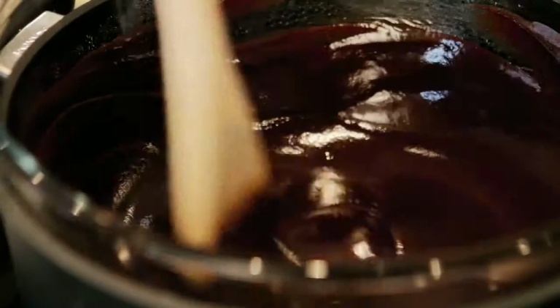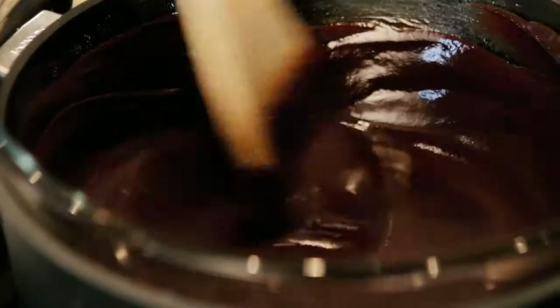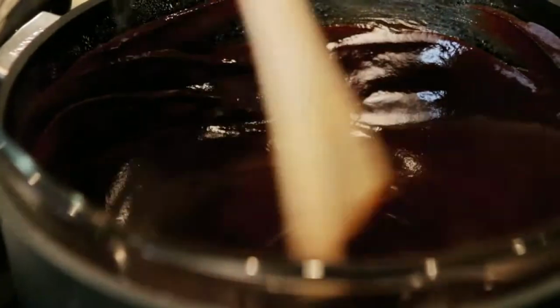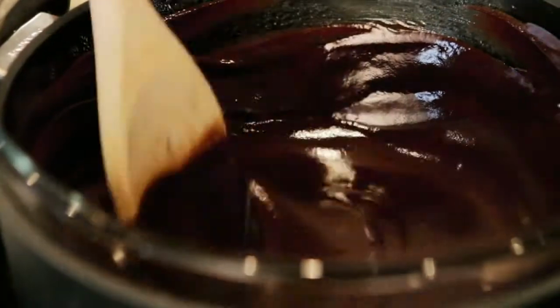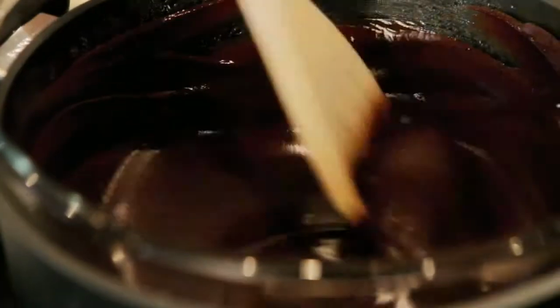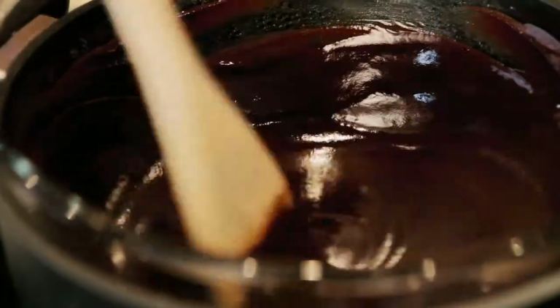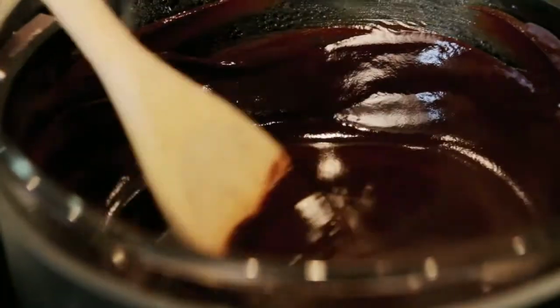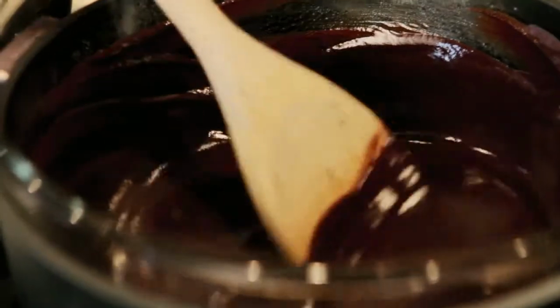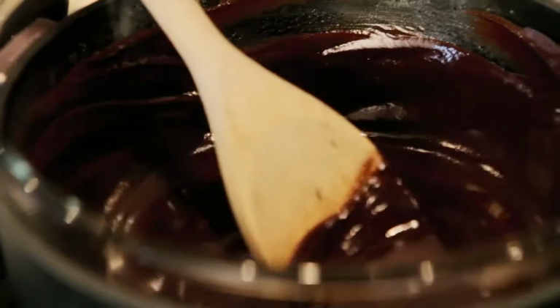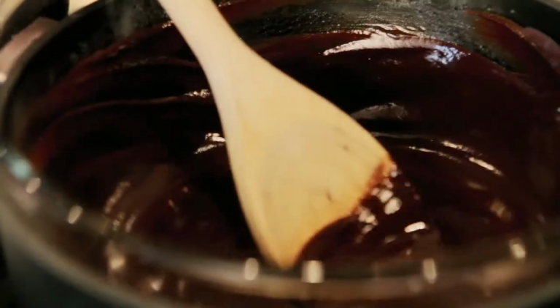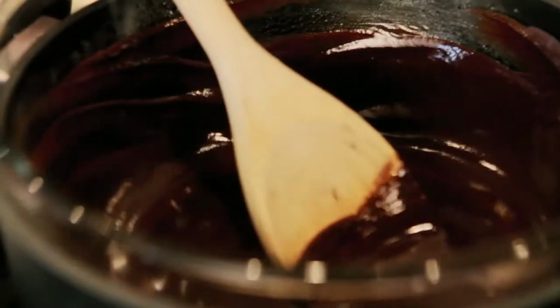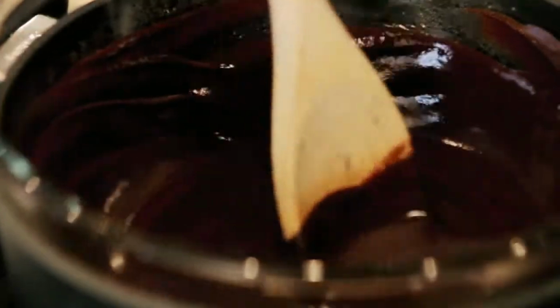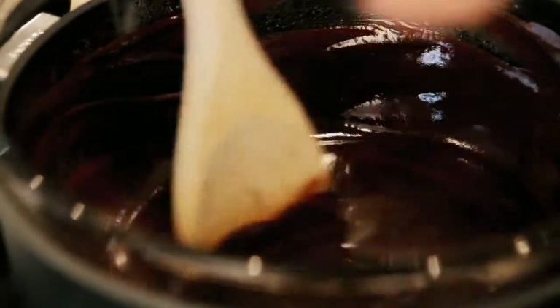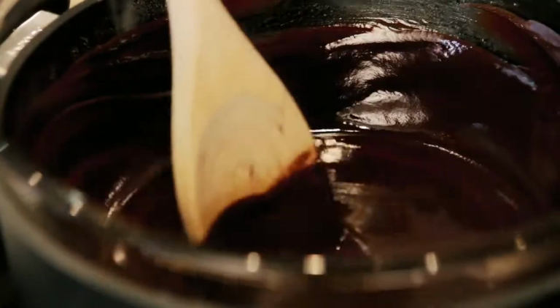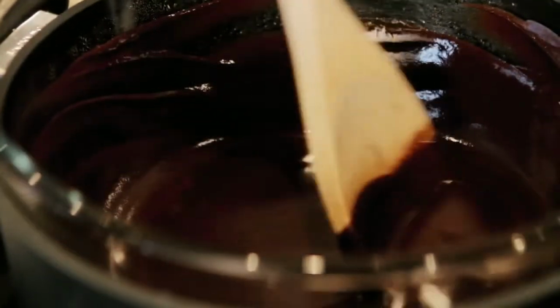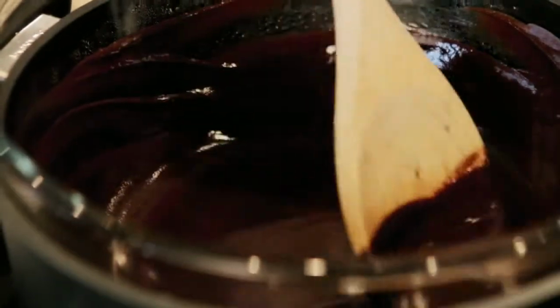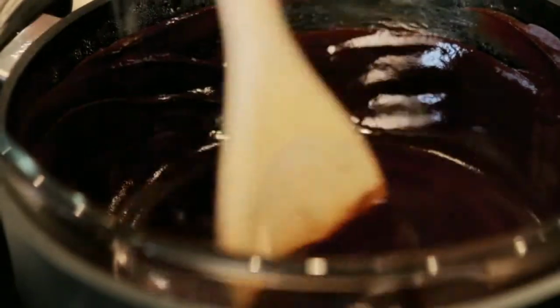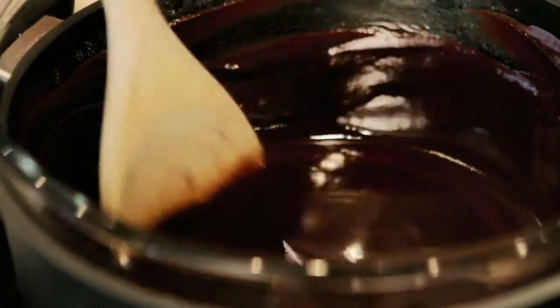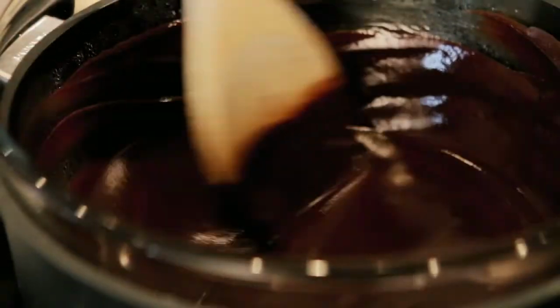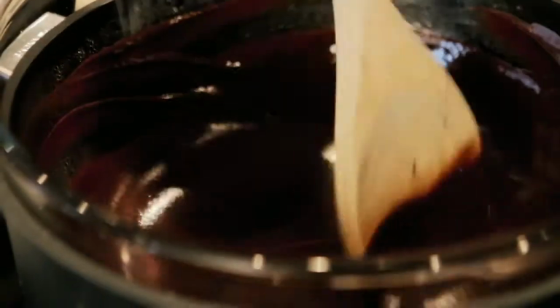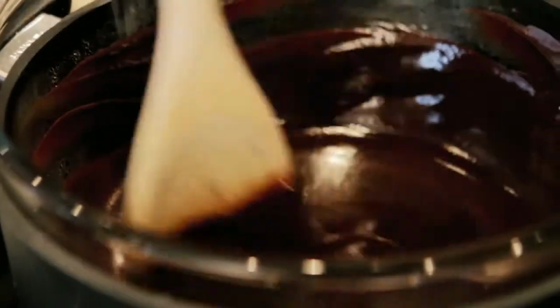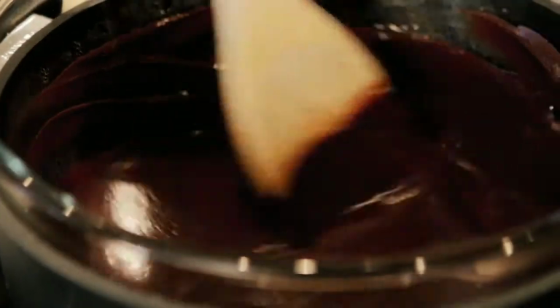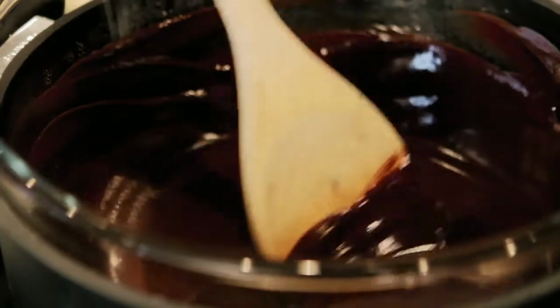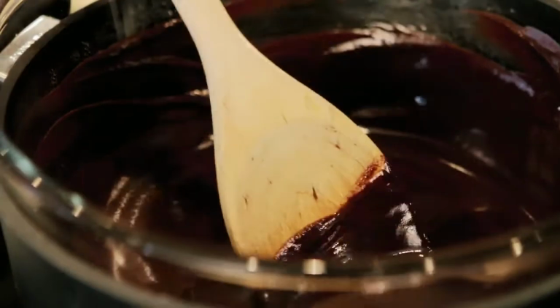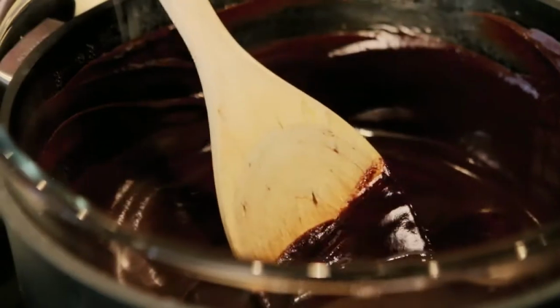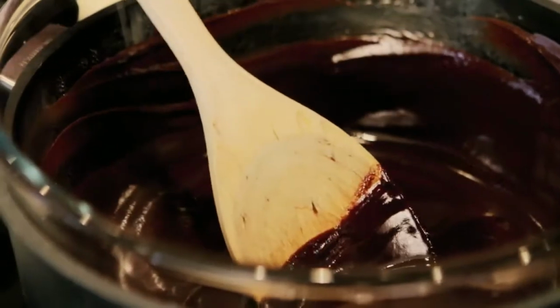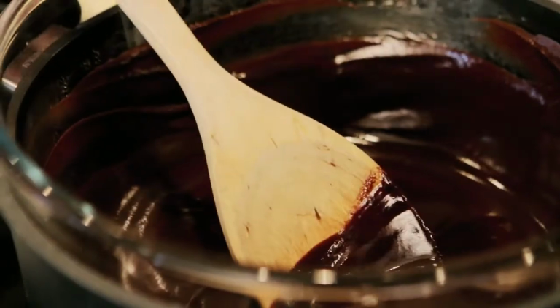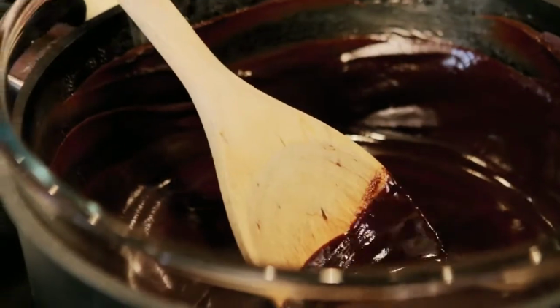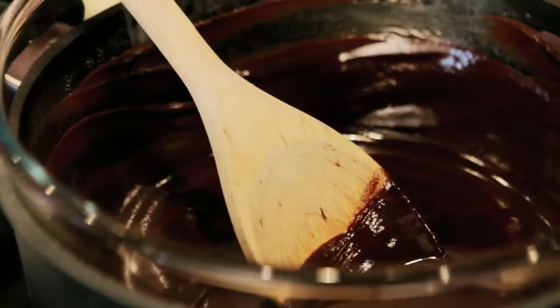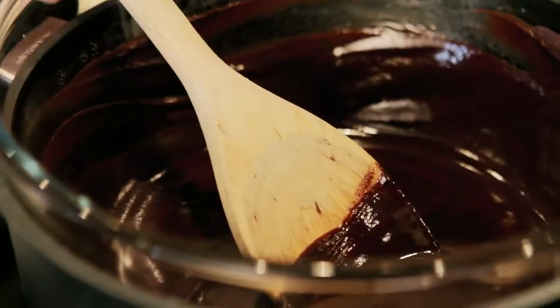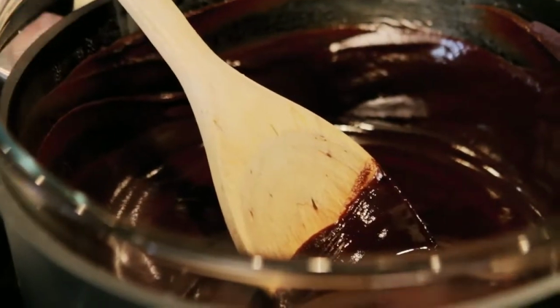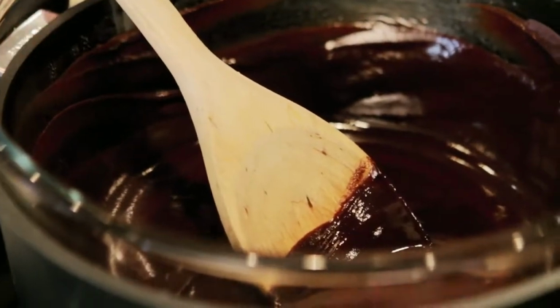With the sauce ready, just turn off the heat and the water underneath will keep the sauce nice and warm.